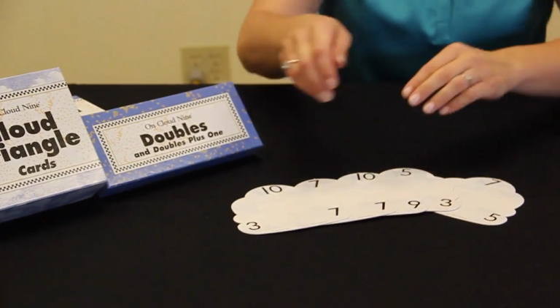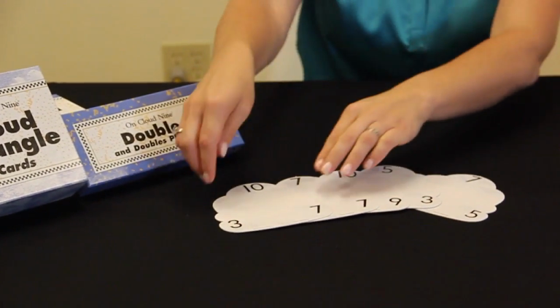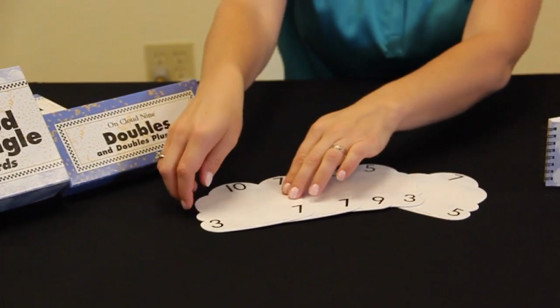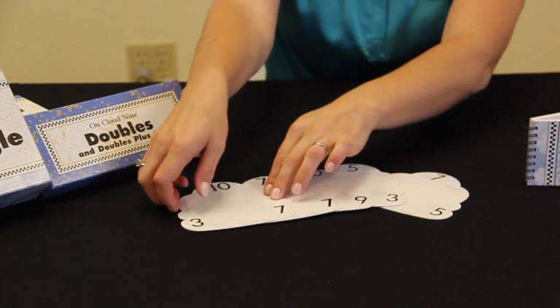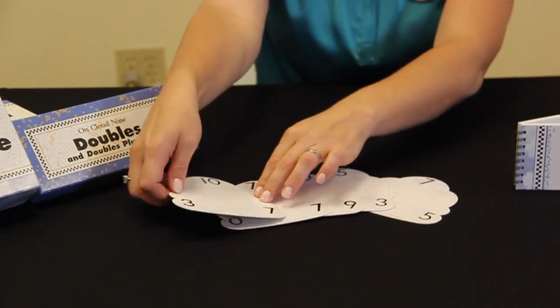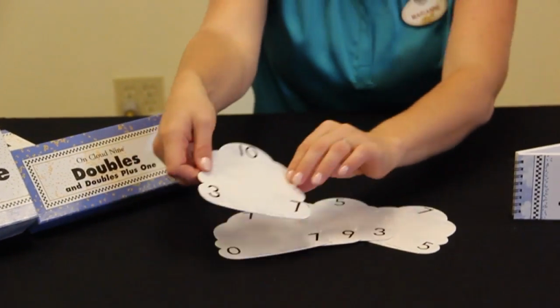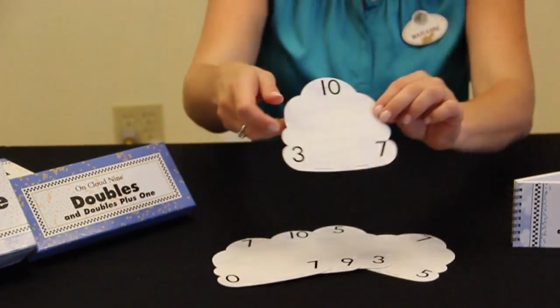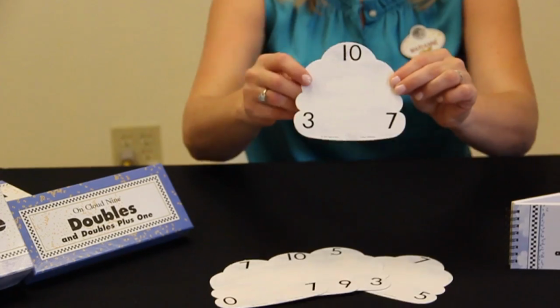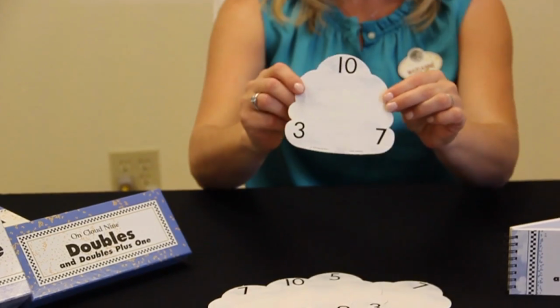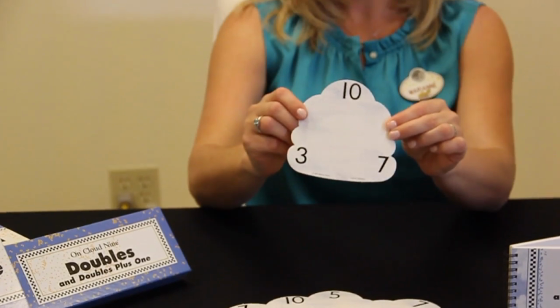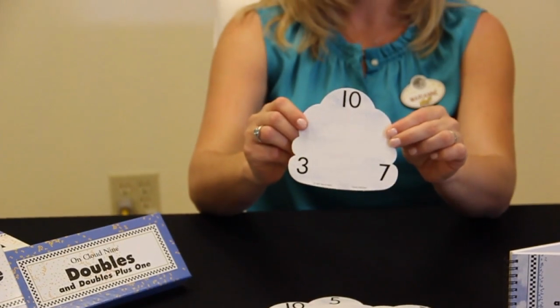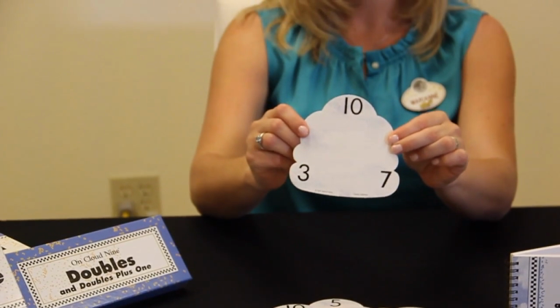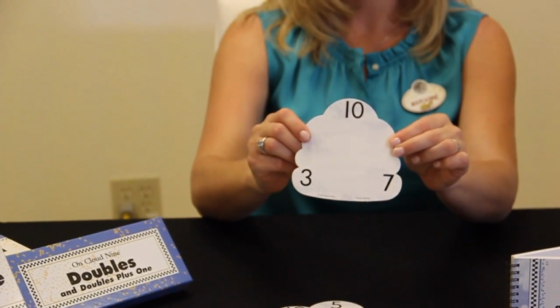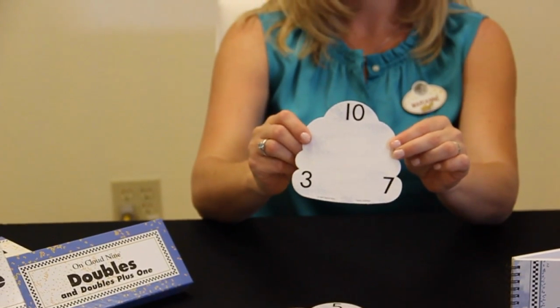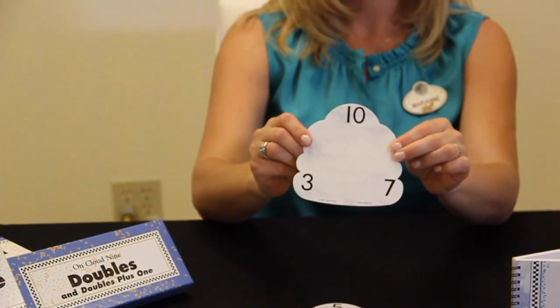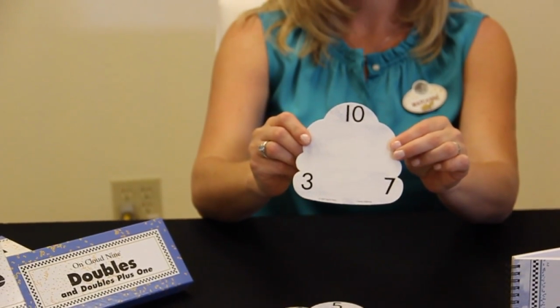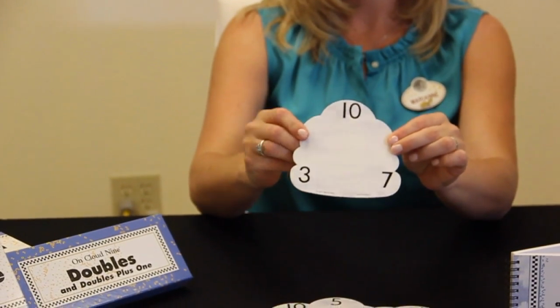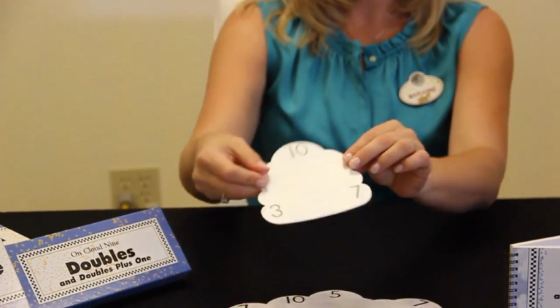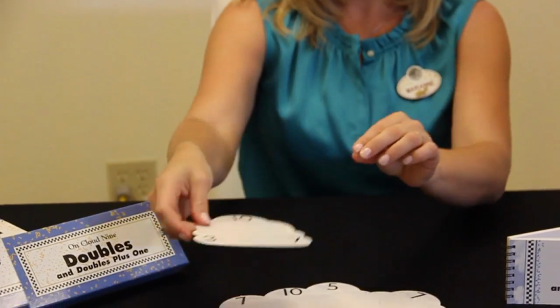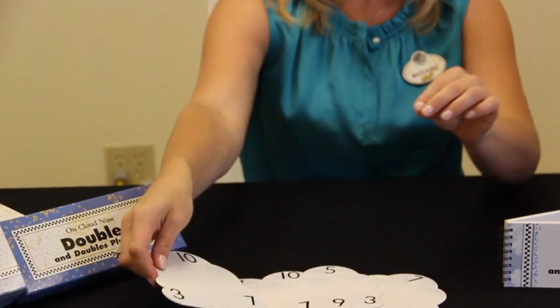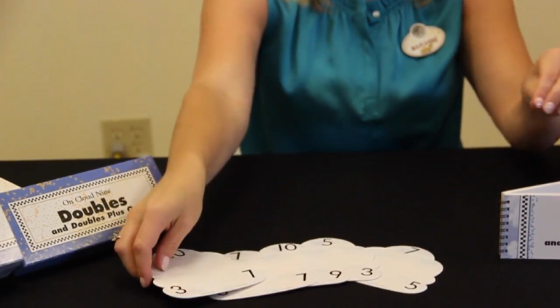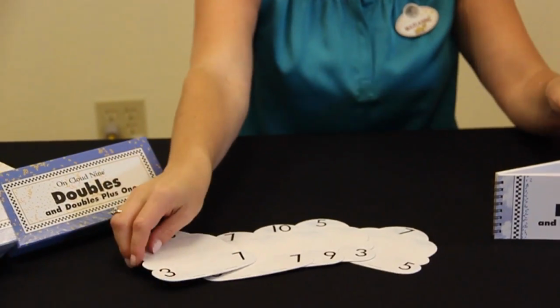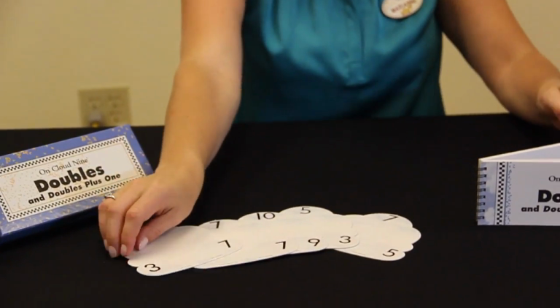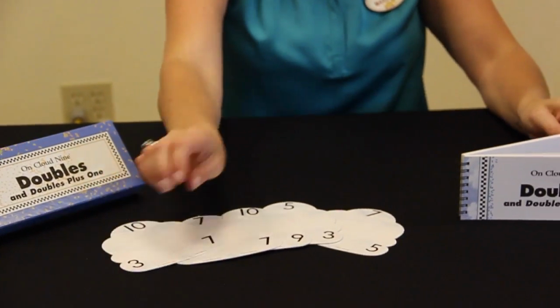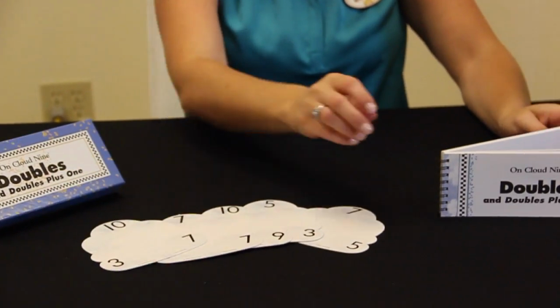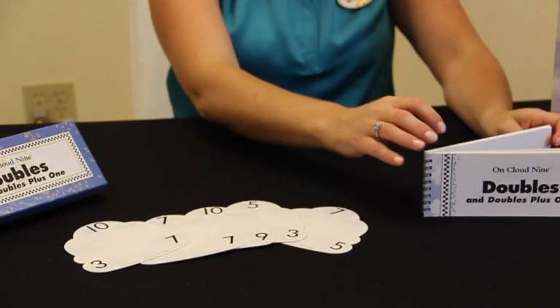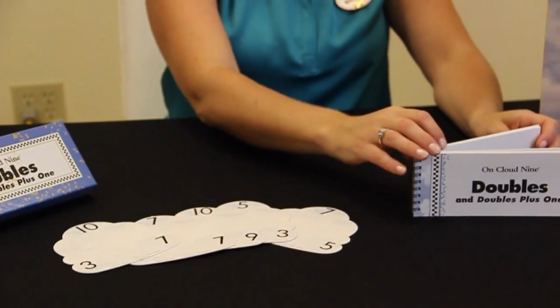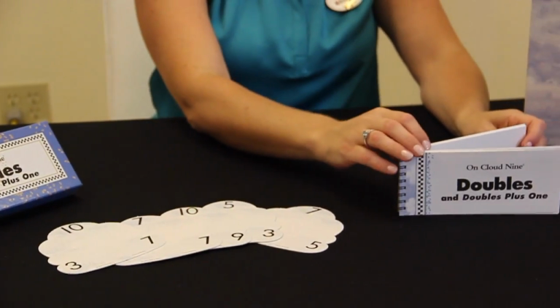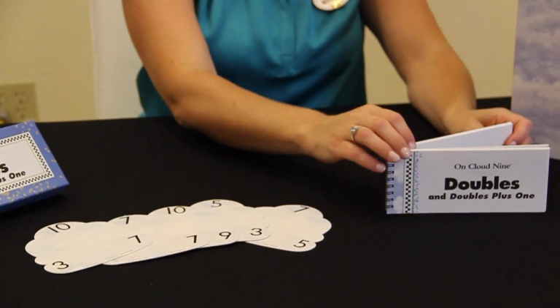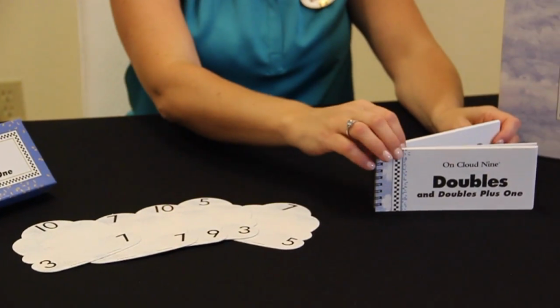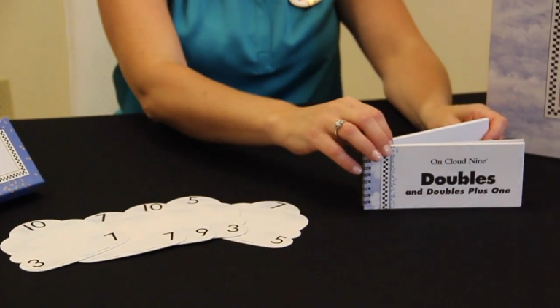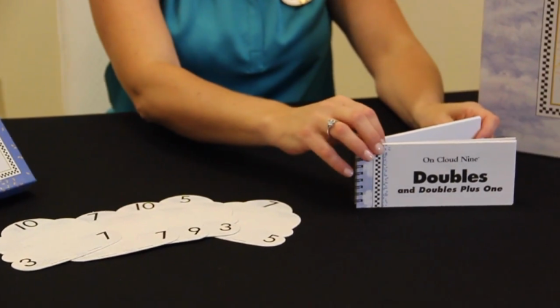Doubles cards and cloud triangle cards are used to develop addition and subtraction.